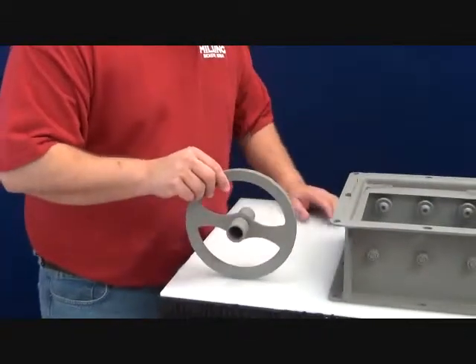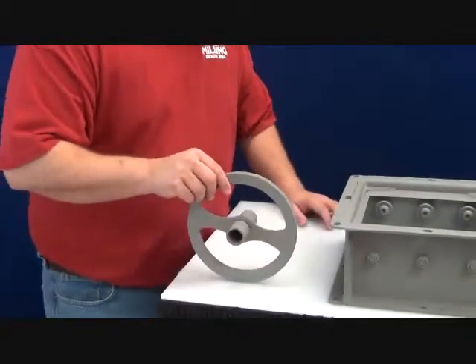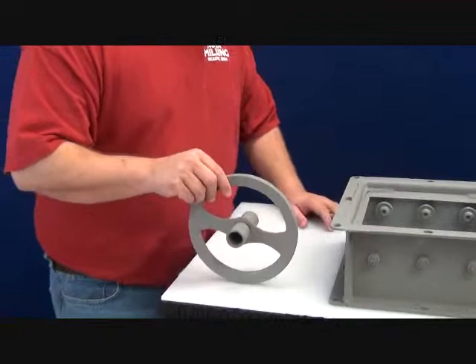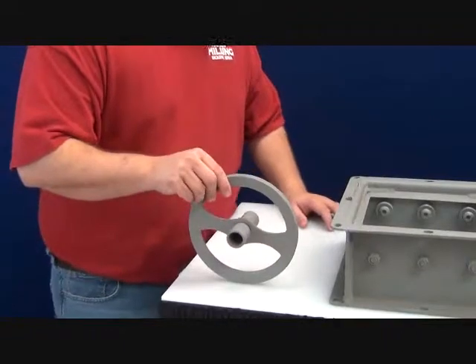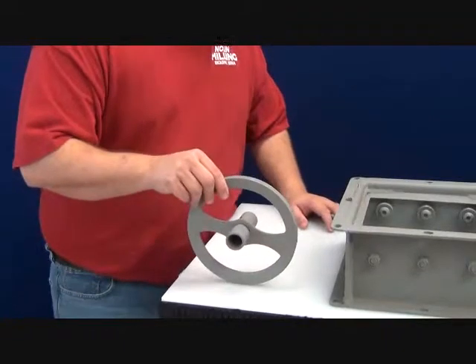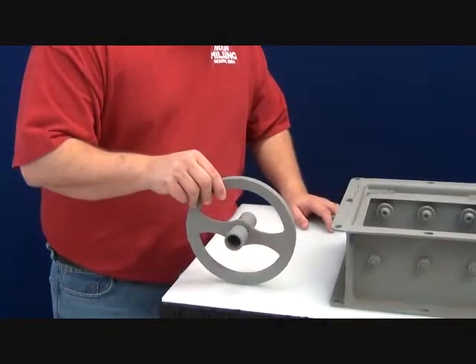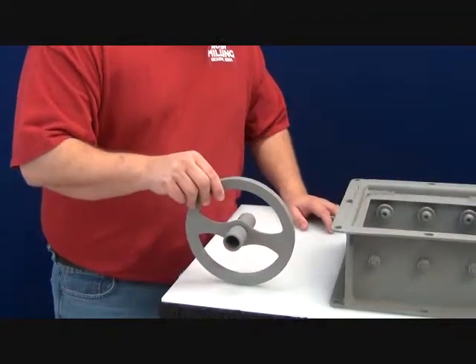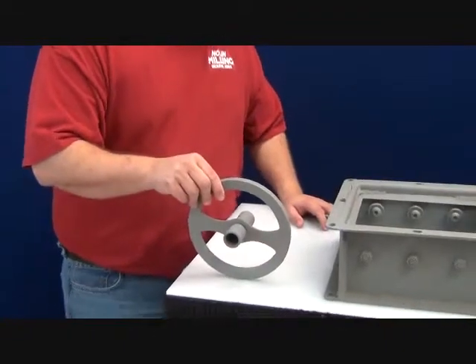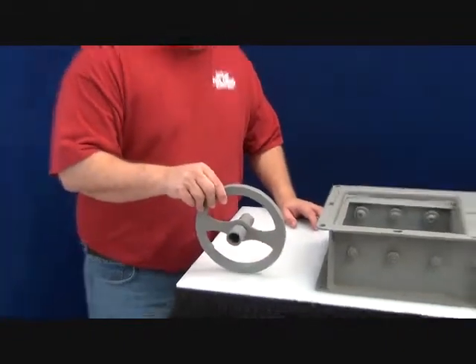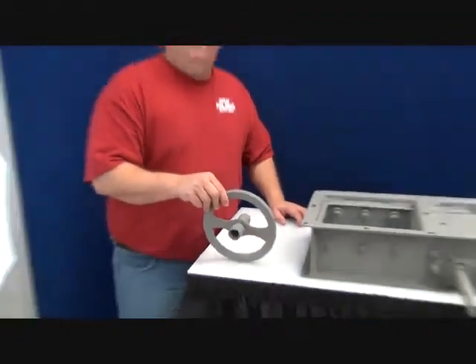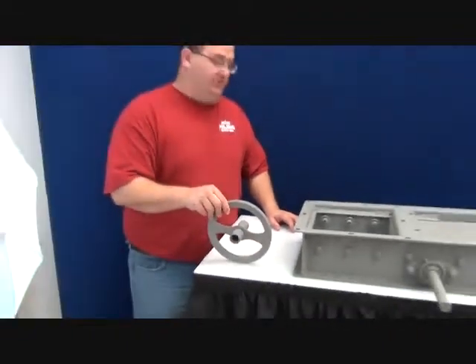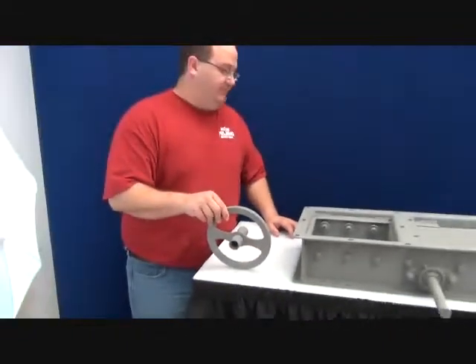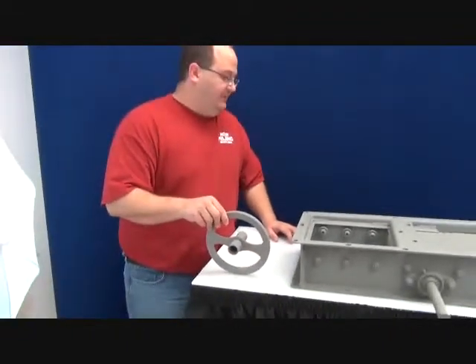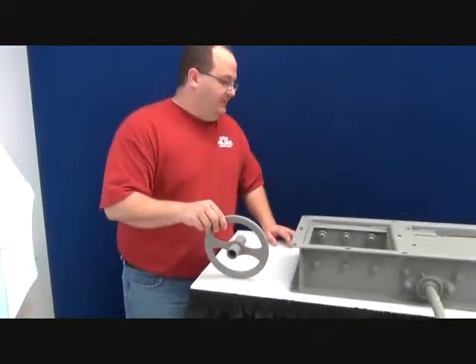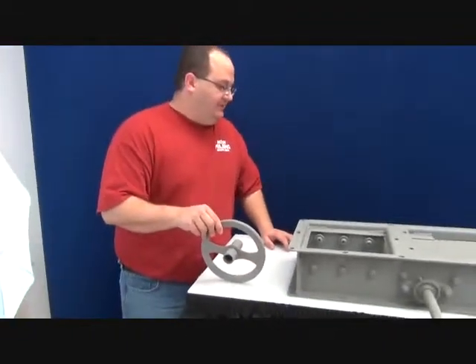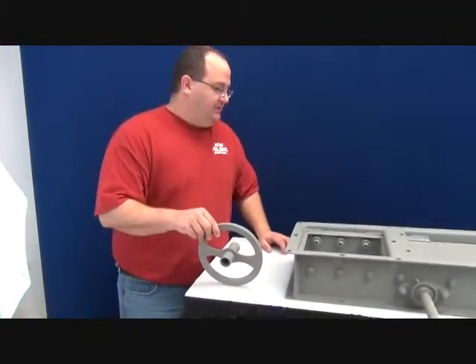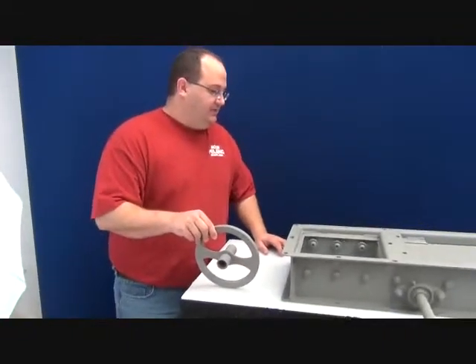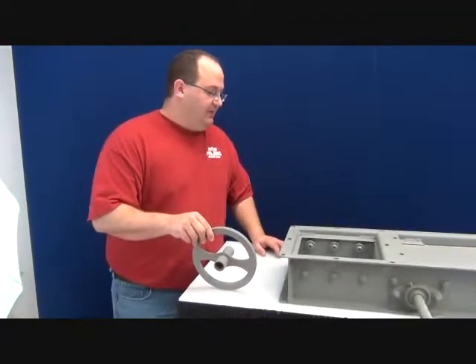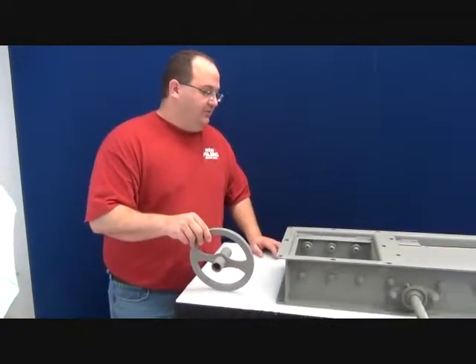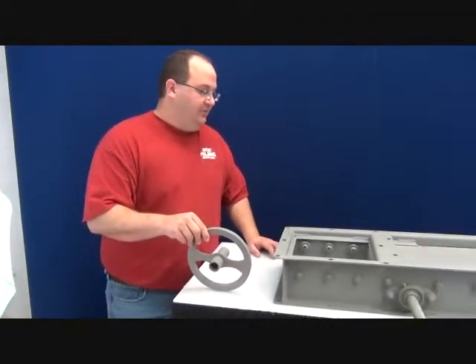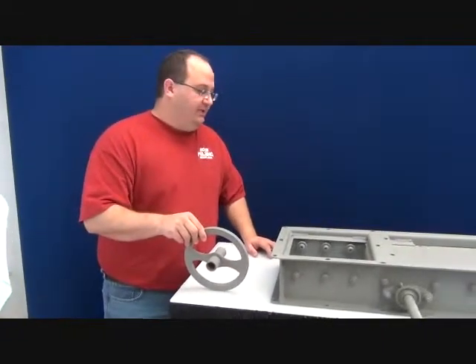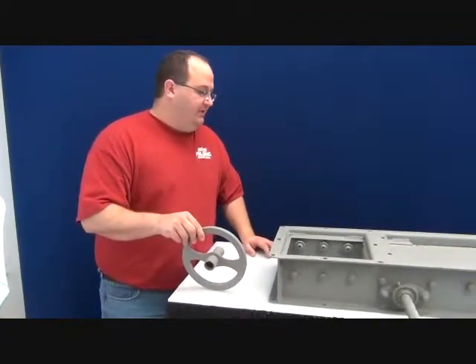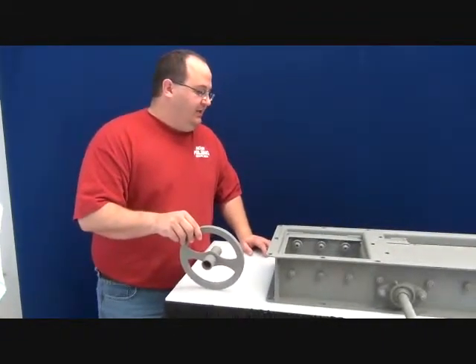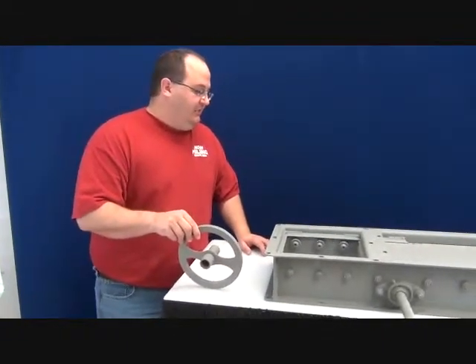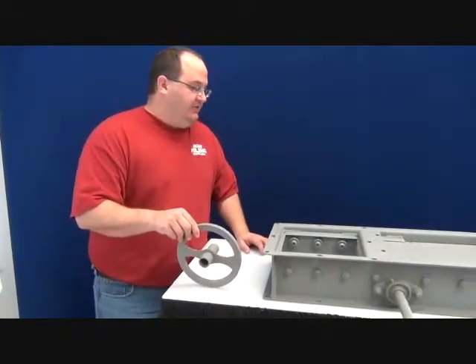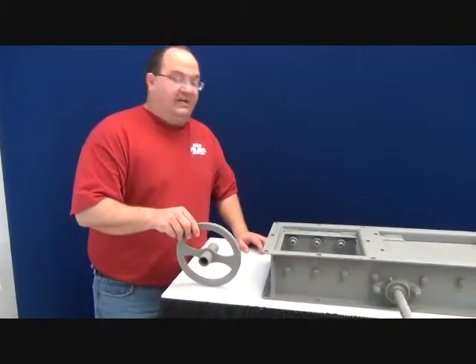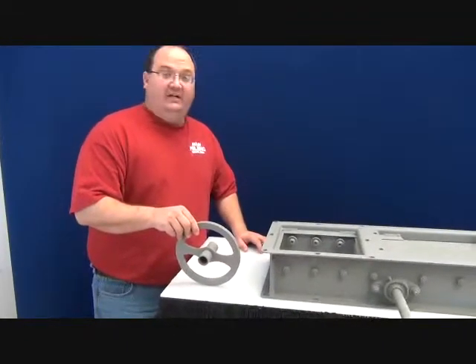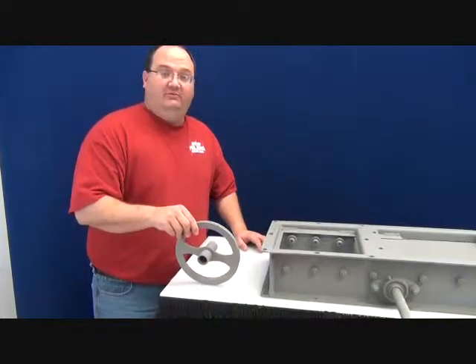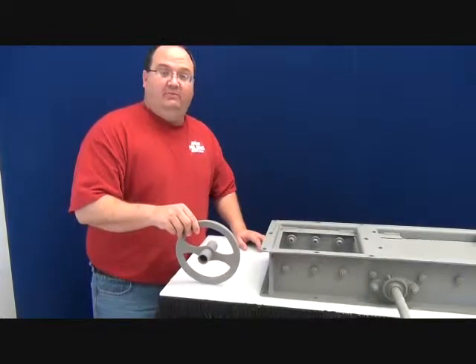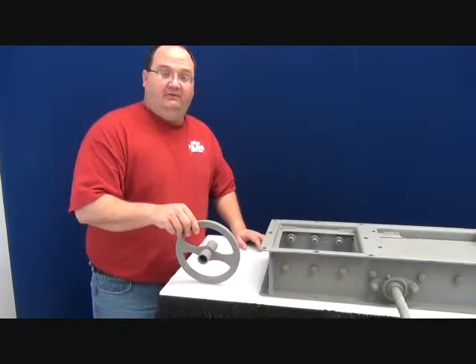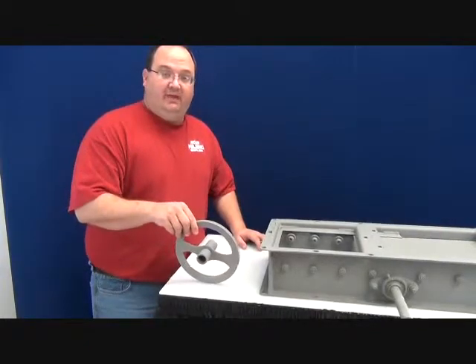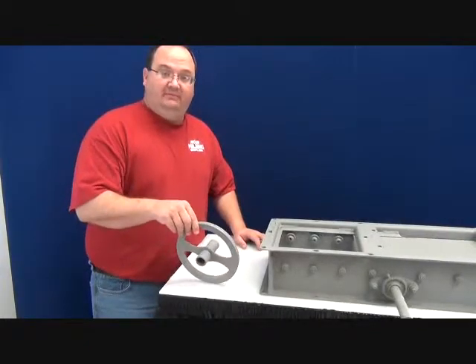8-inch hand wheels are used when you have a height constraint, such as a tunnel under a bend and when there's not enough room above the gate.